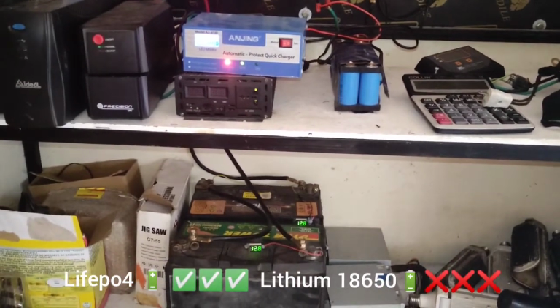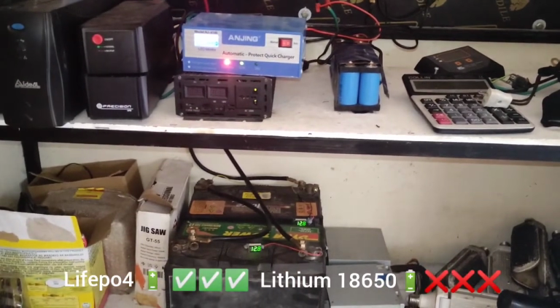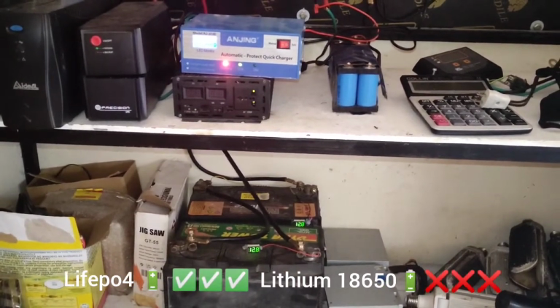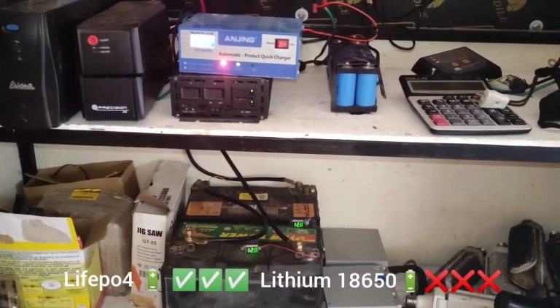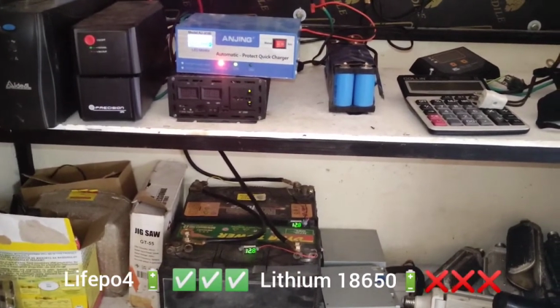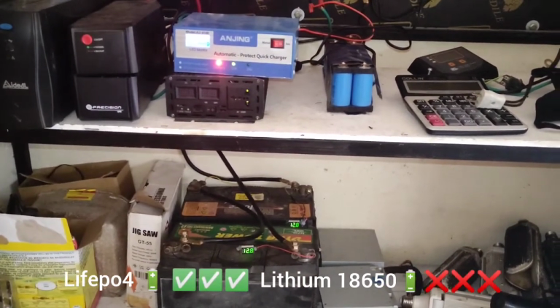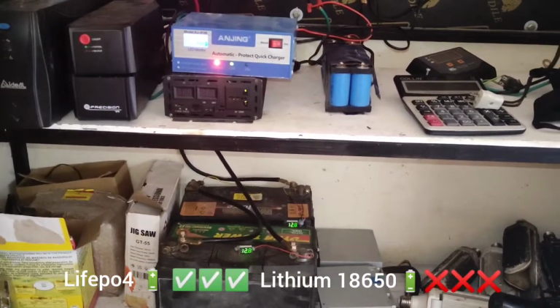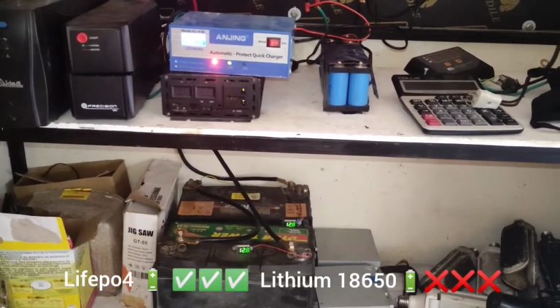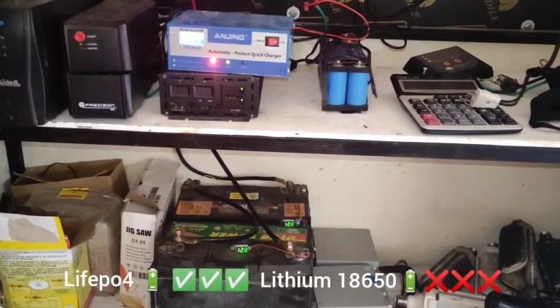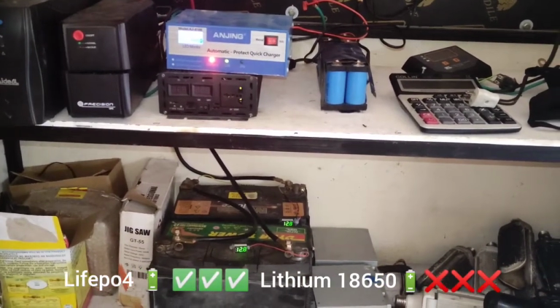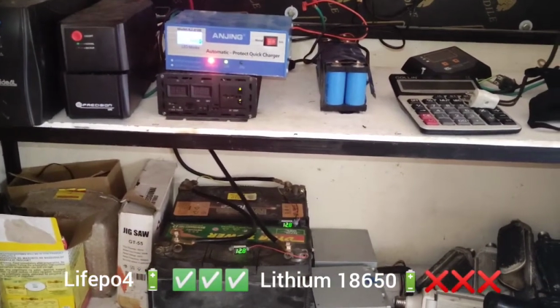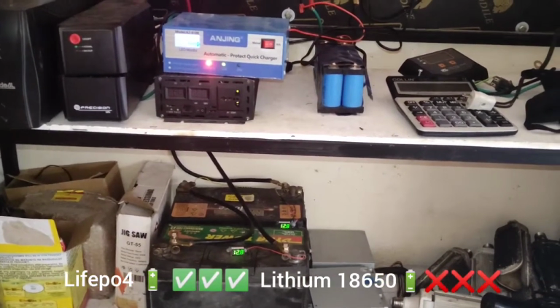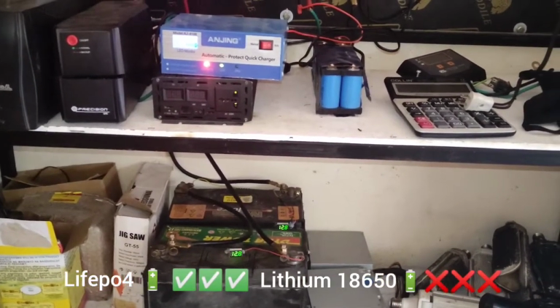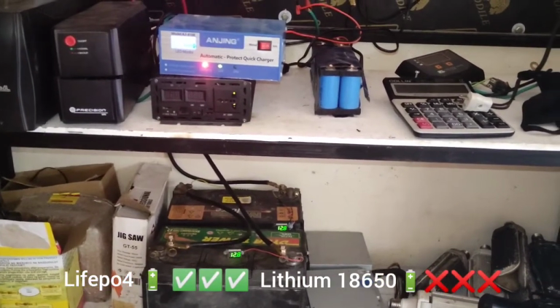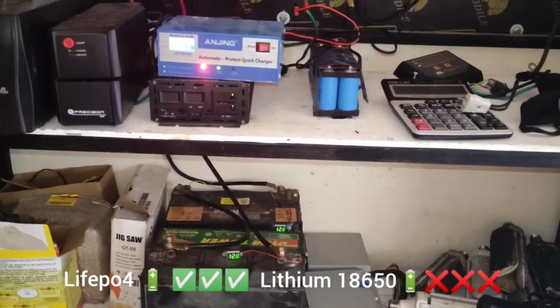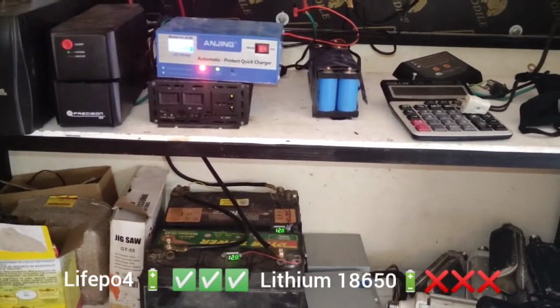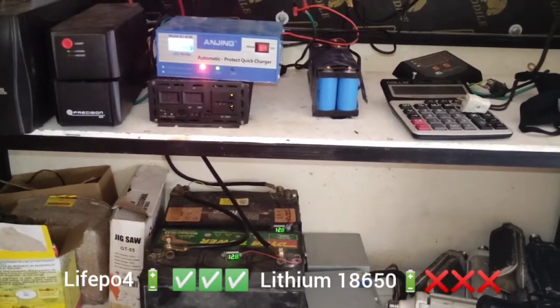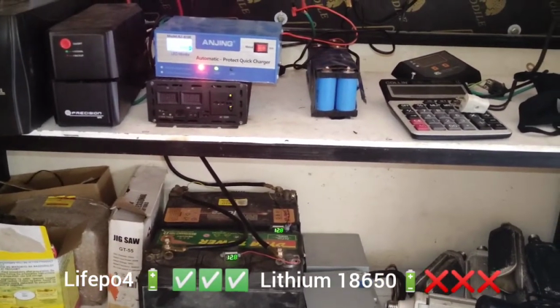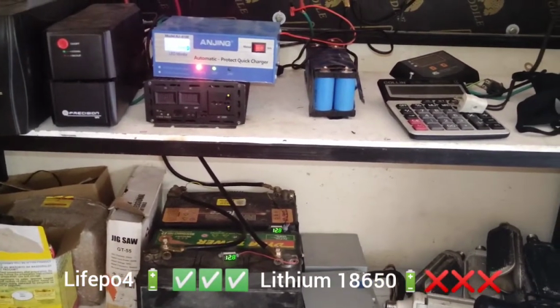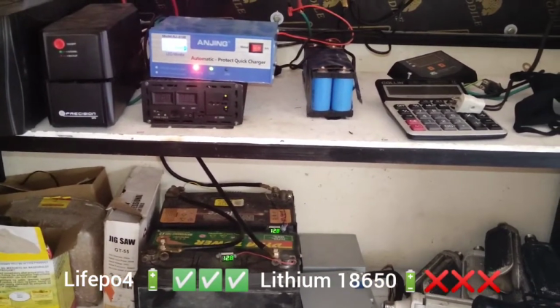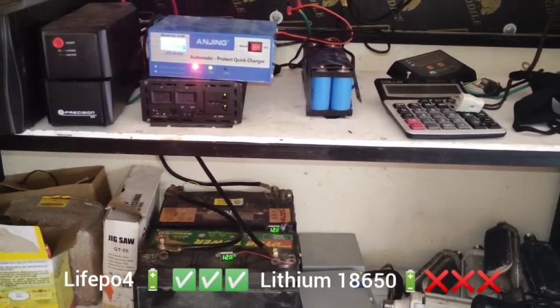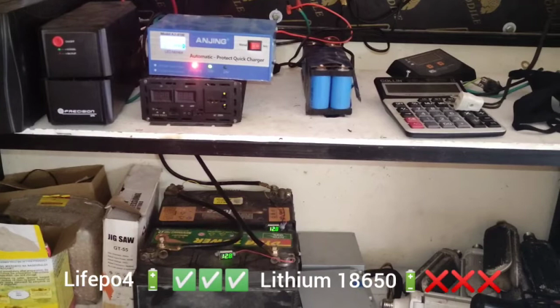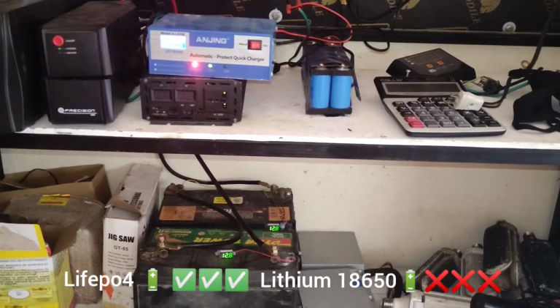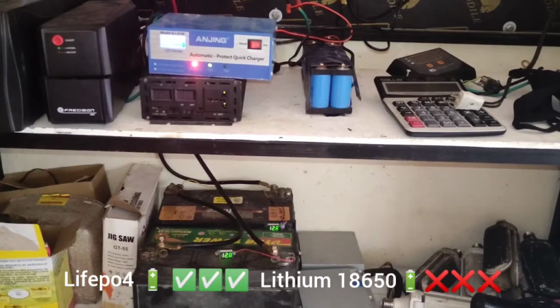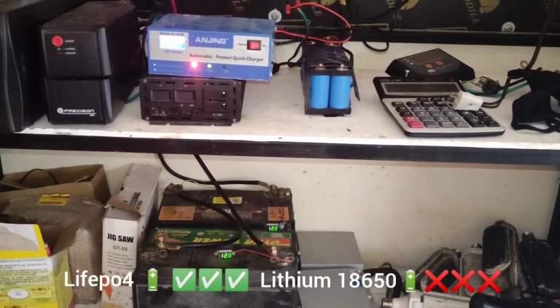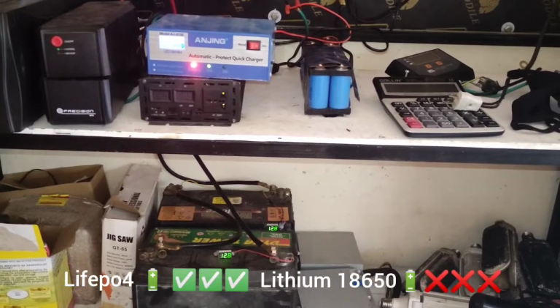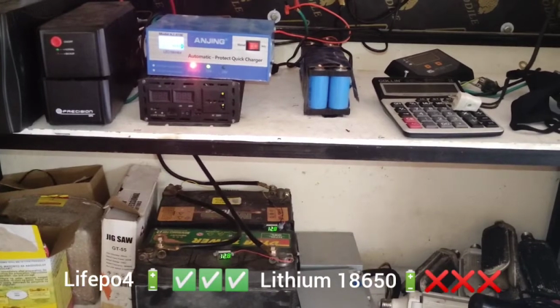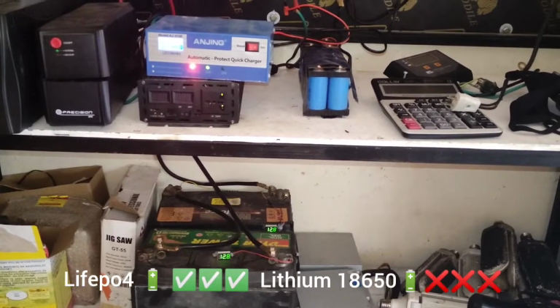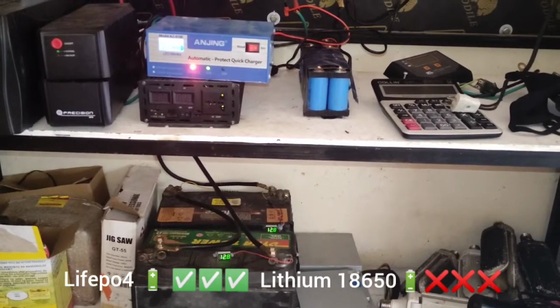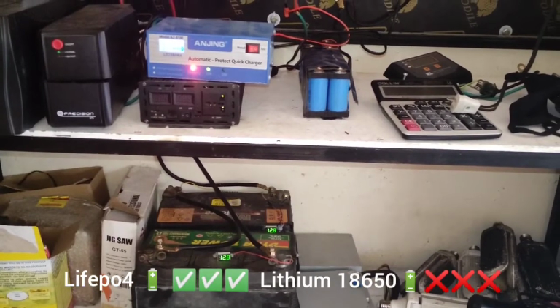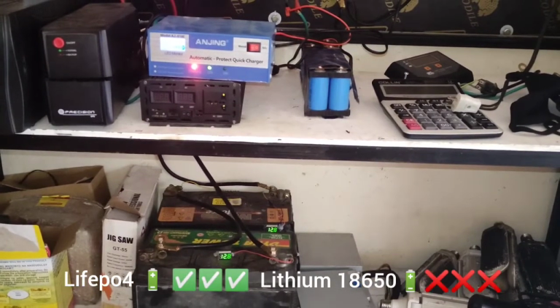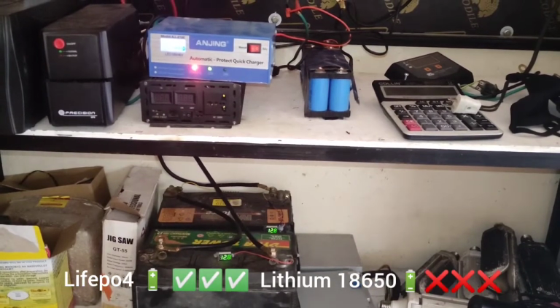You can charge LiFePO4 only — not 18650. Don't charge 18650 with this charger.